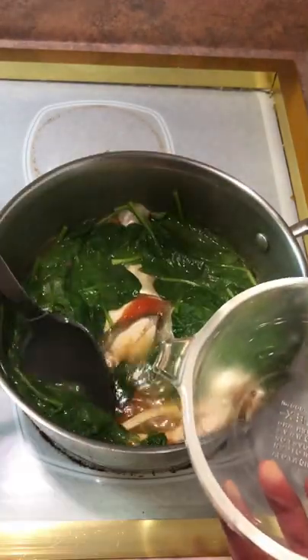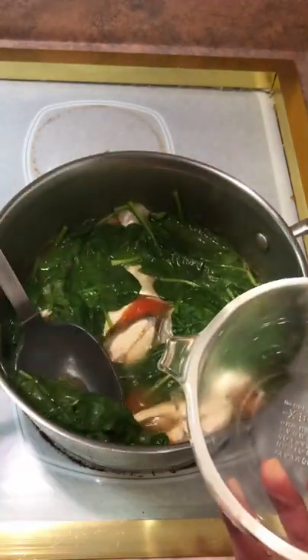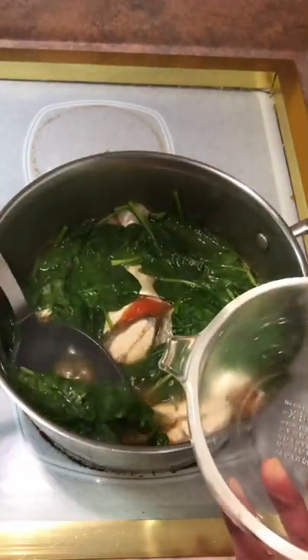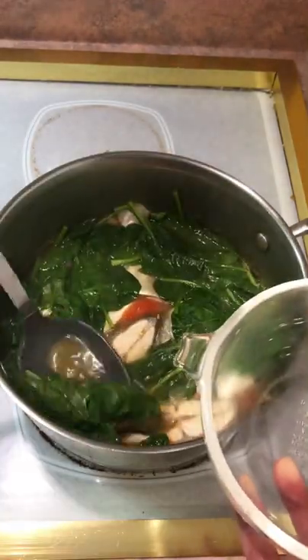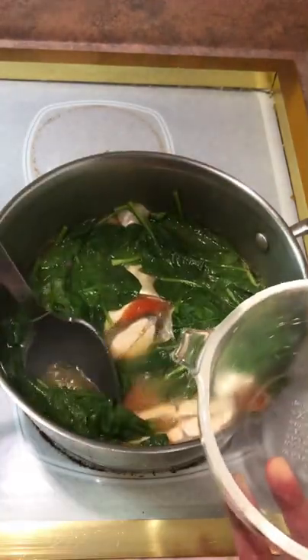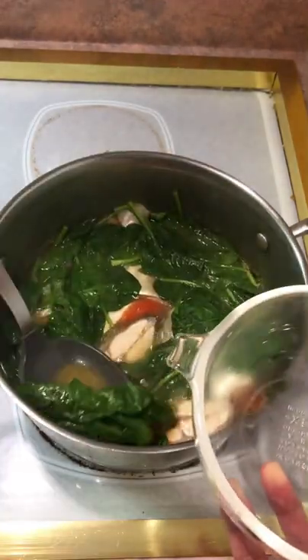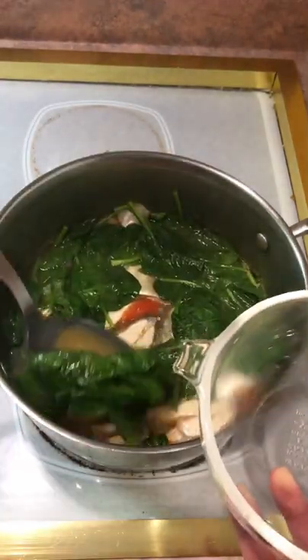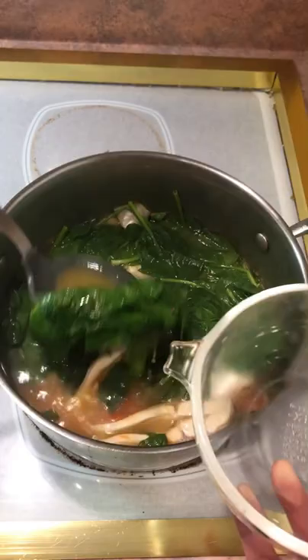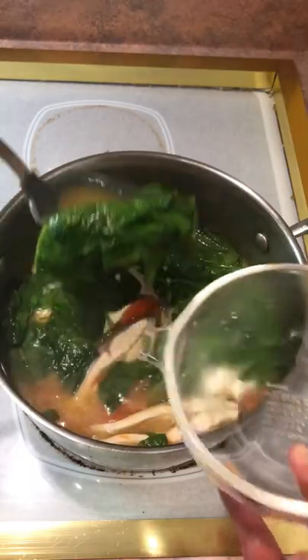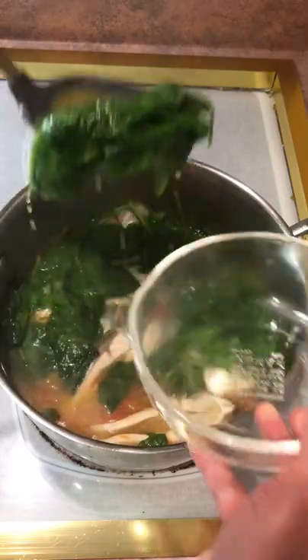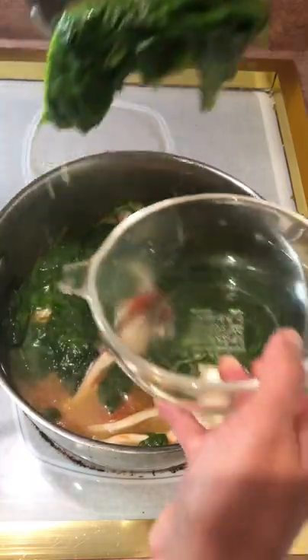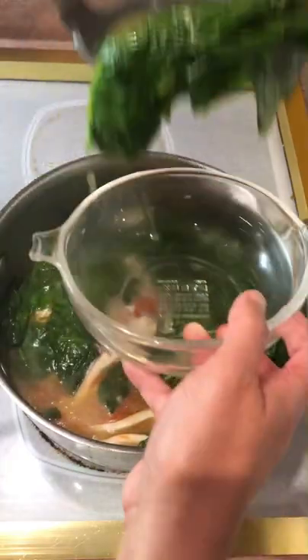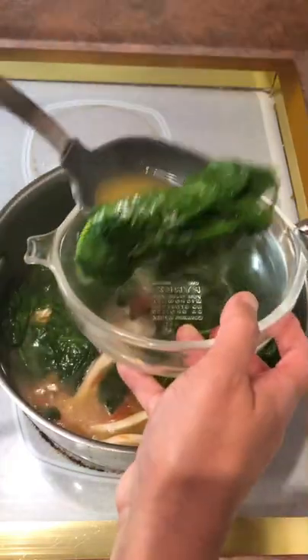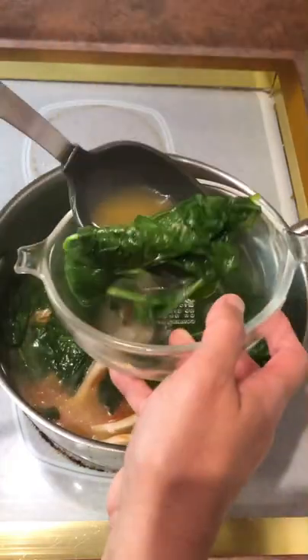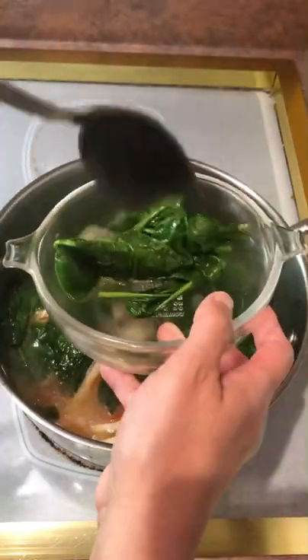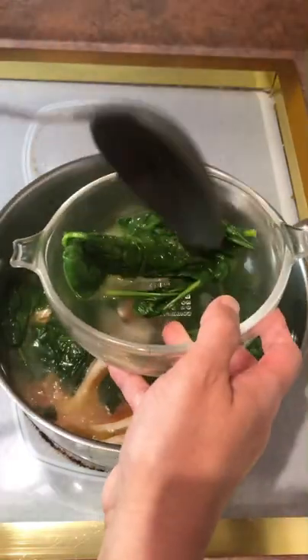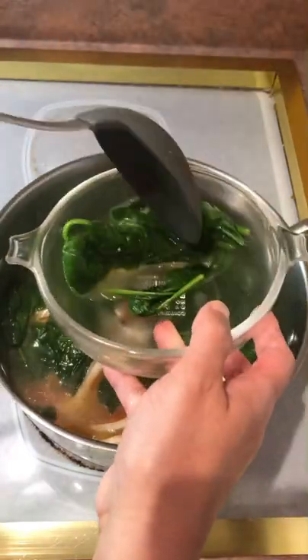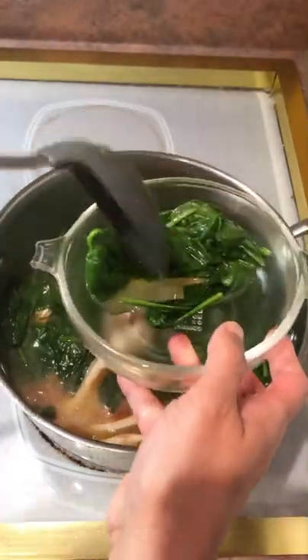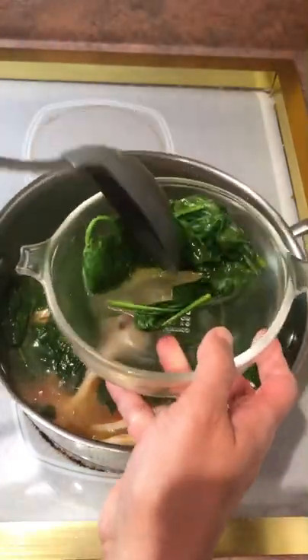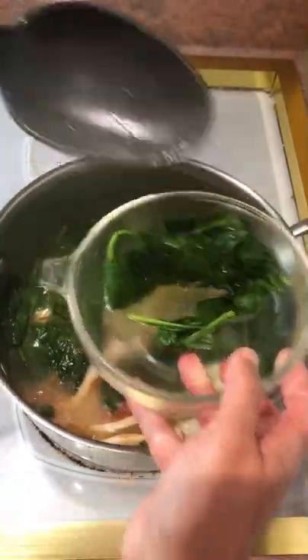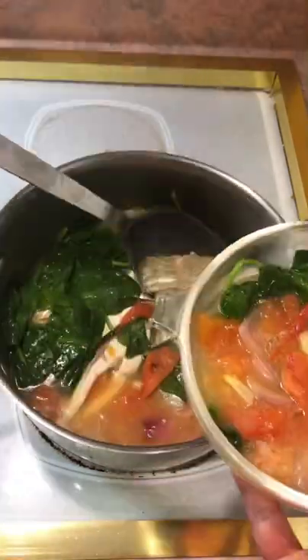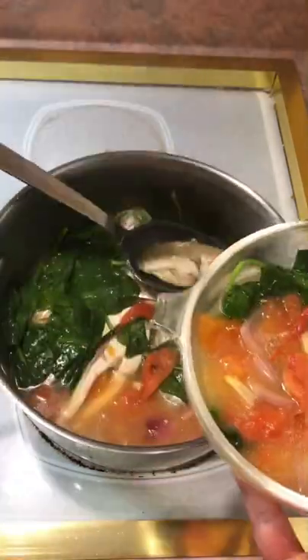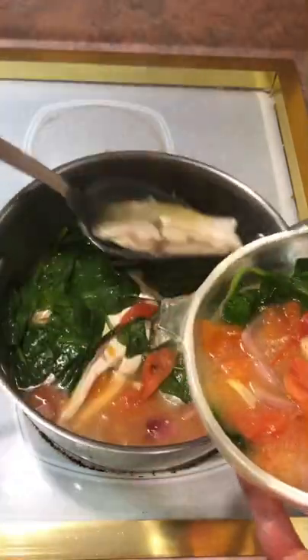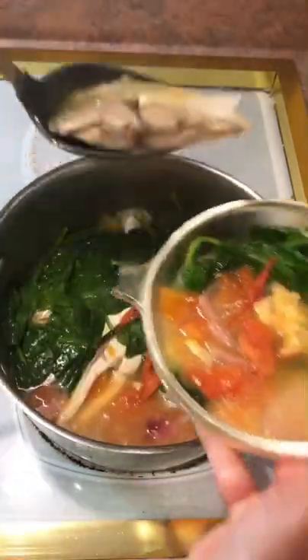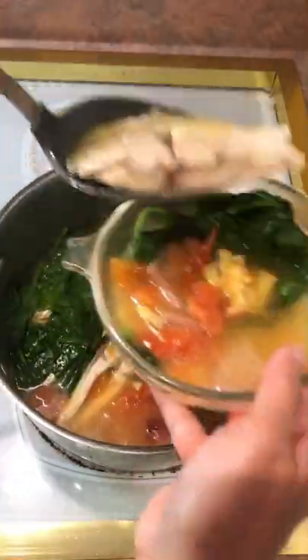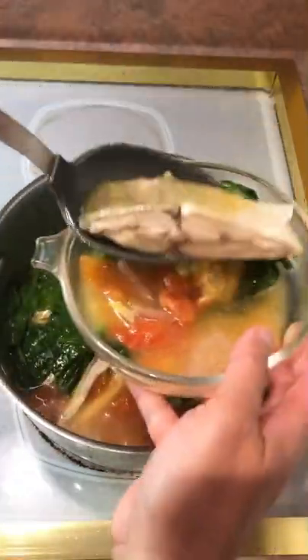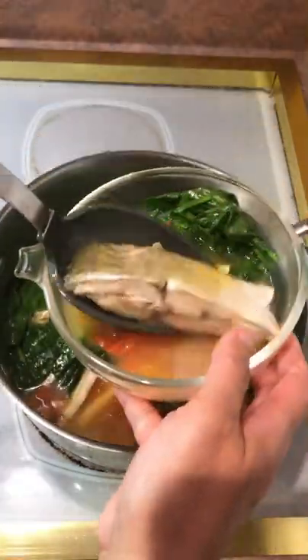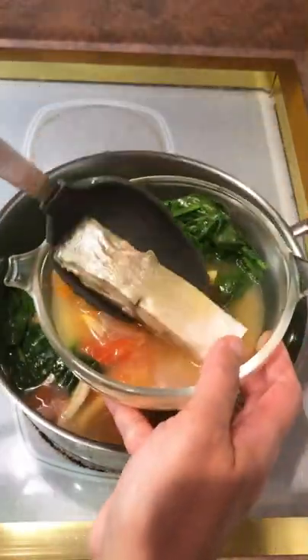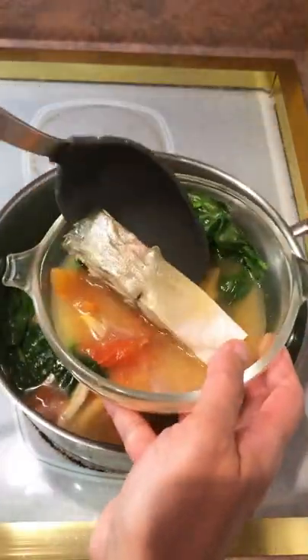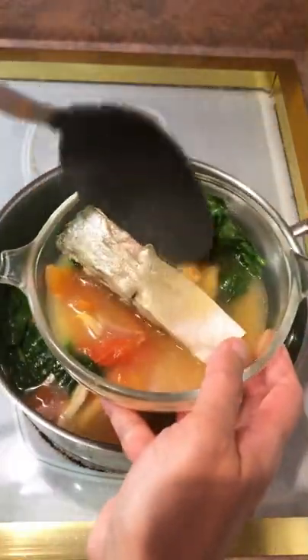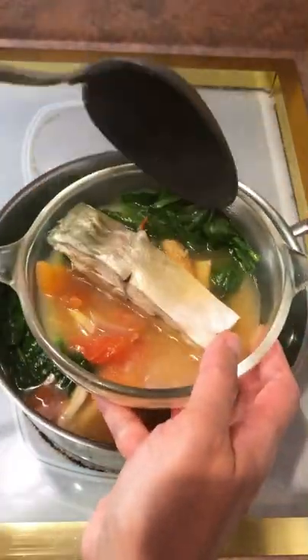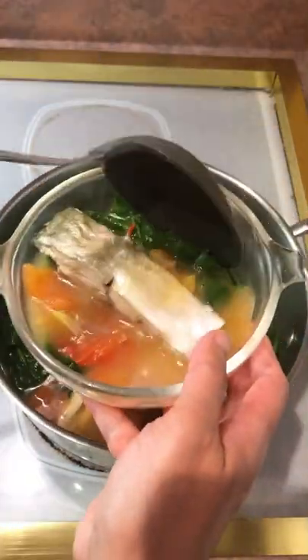Alright, there you have it — a quick and simple pampano fish recipe. Thanks for watching, and I'll see you in the next video.